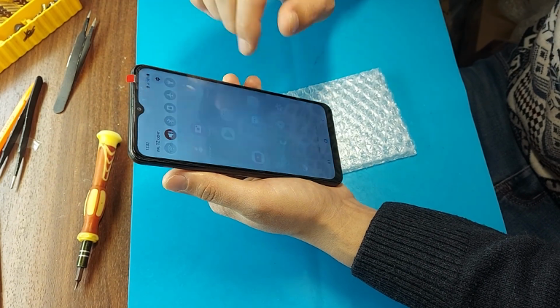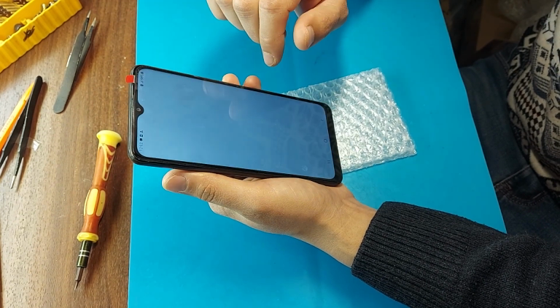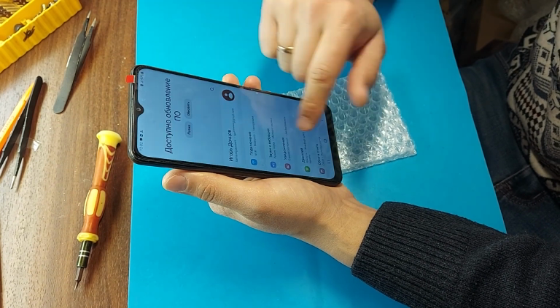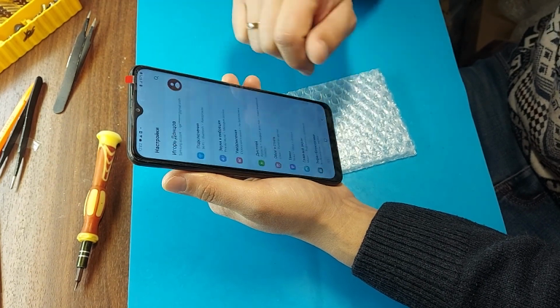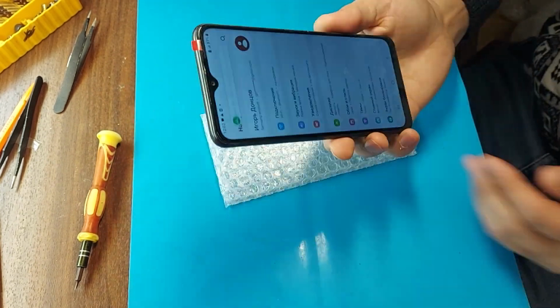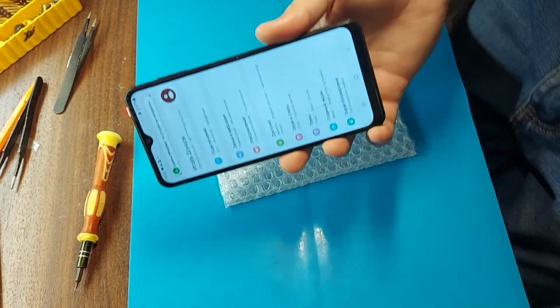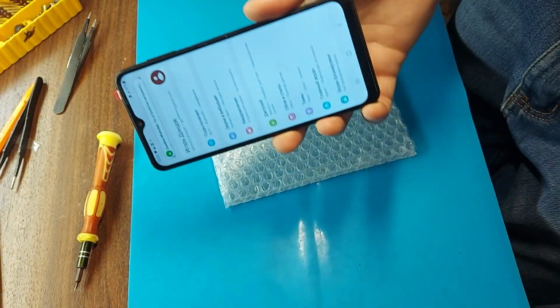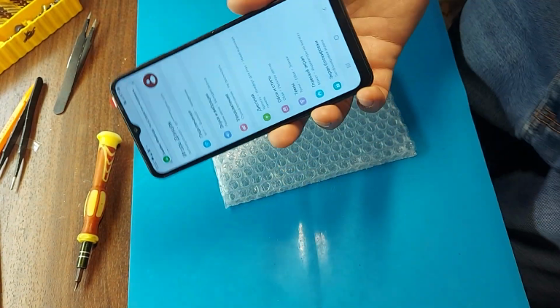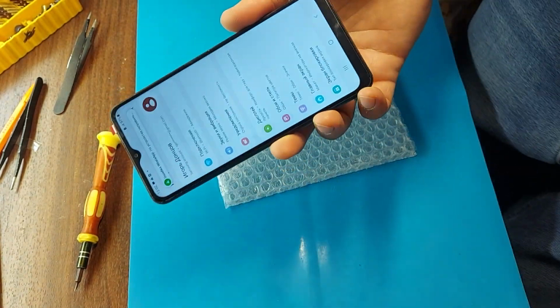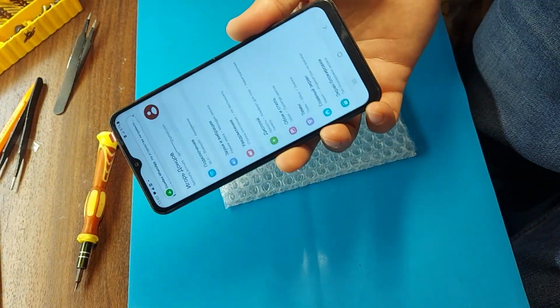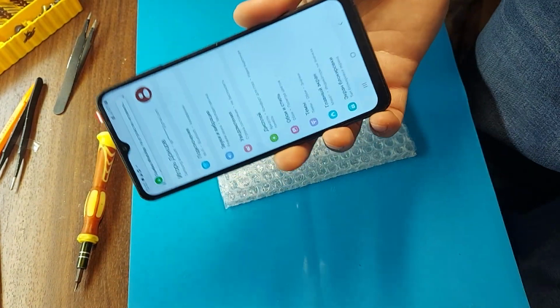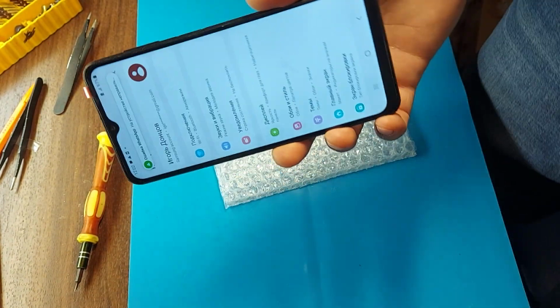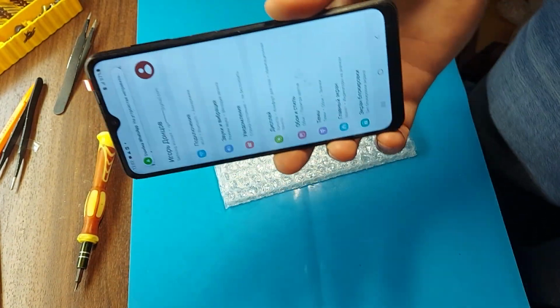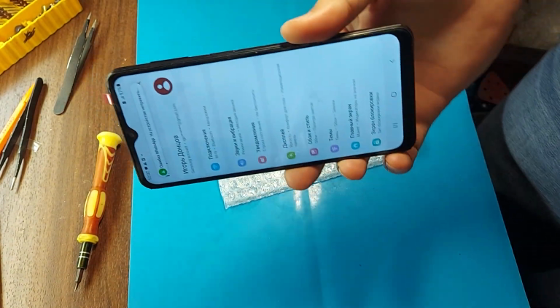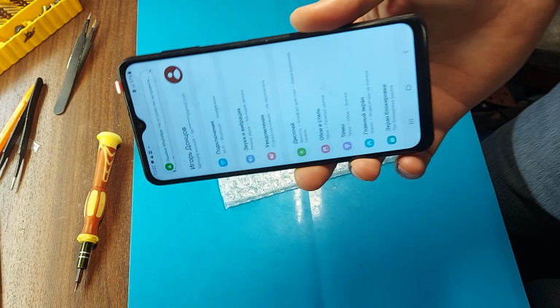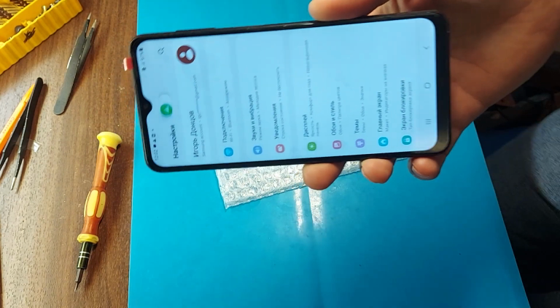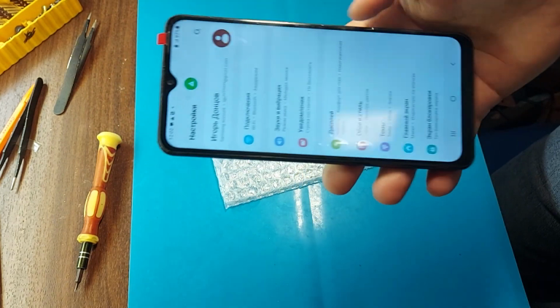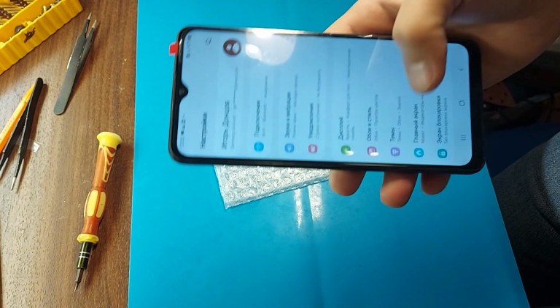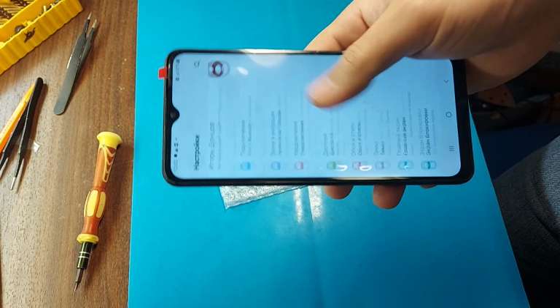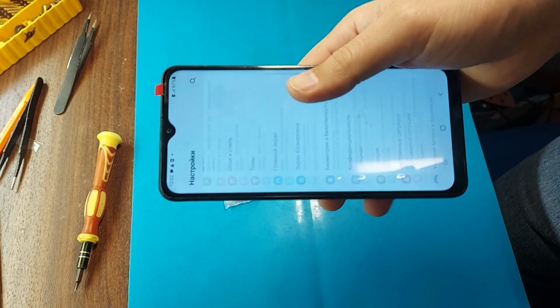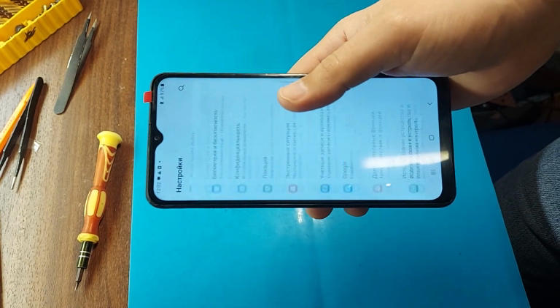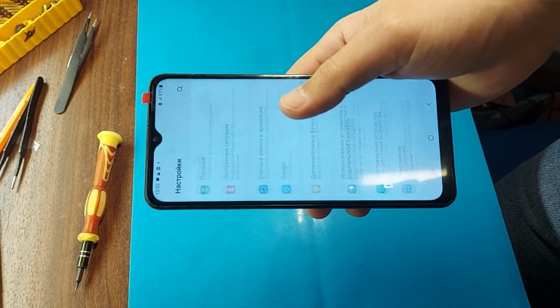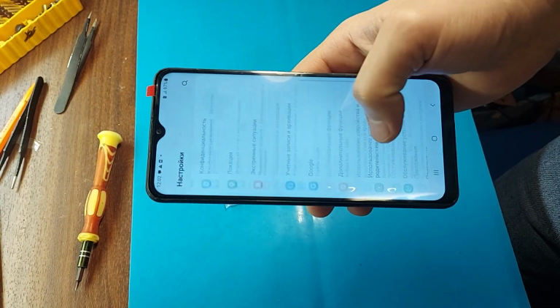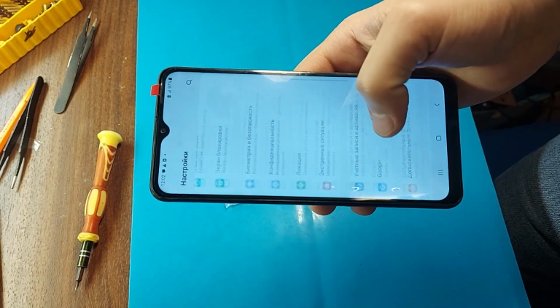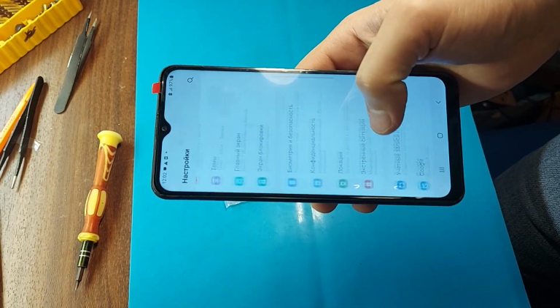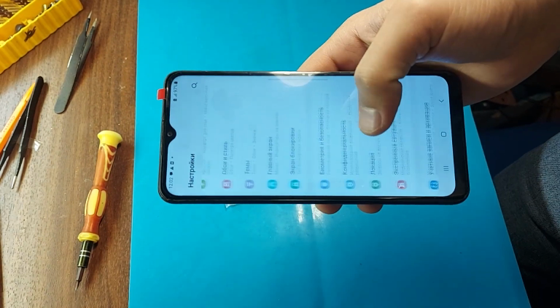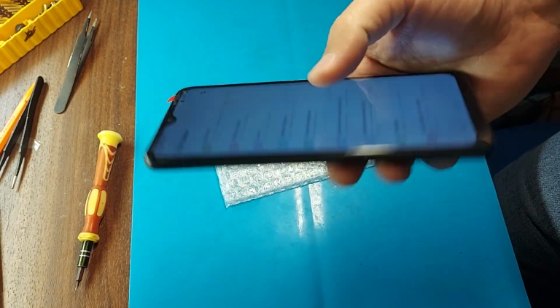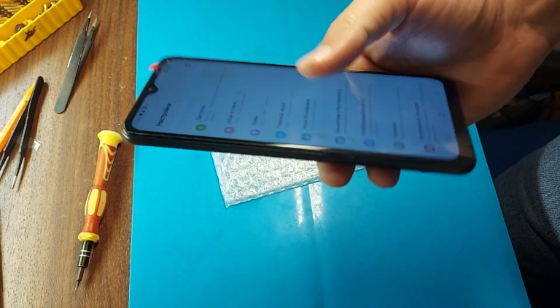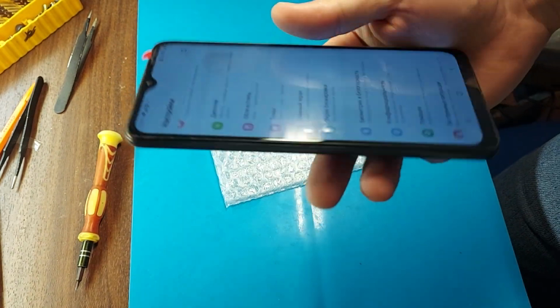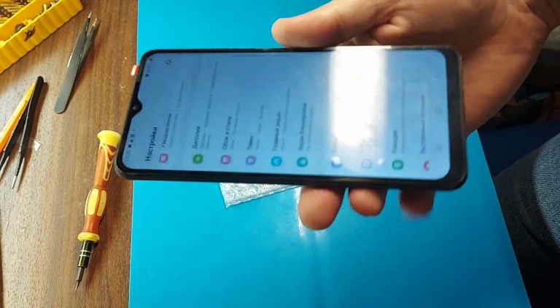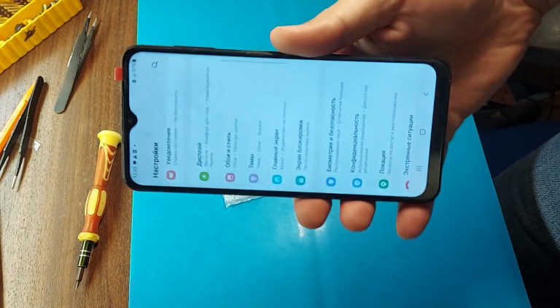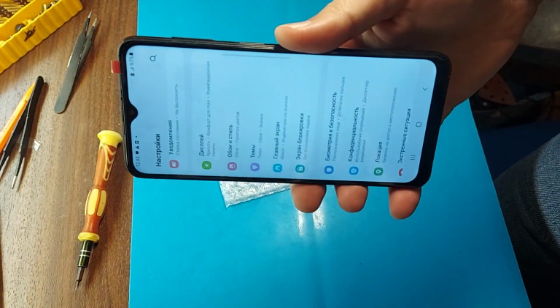That's all, friends. As you can see, the phone is now fully working. I hope the video was useful.